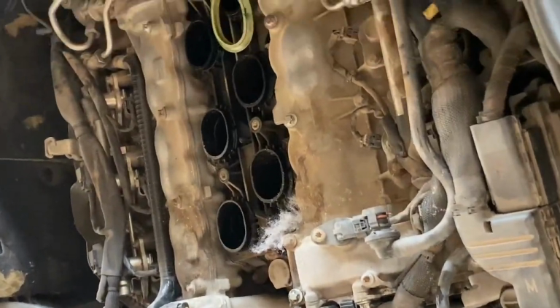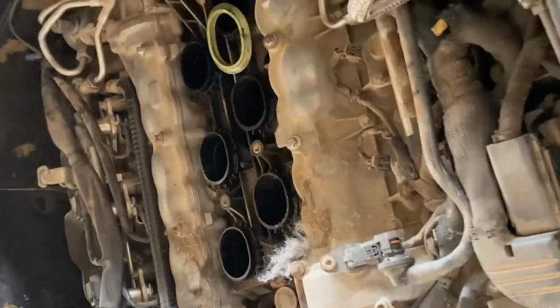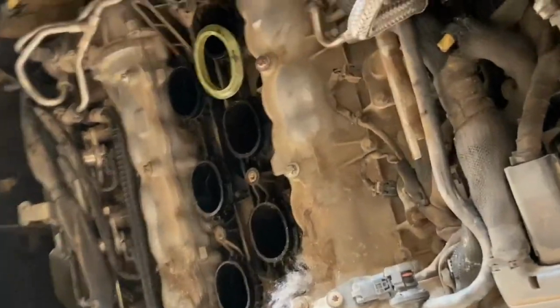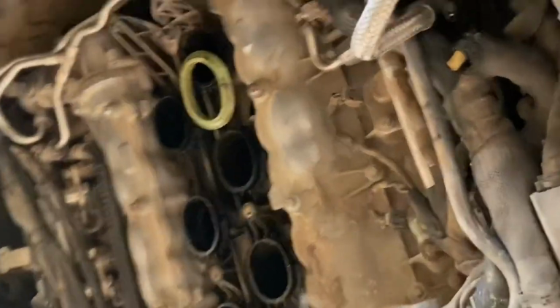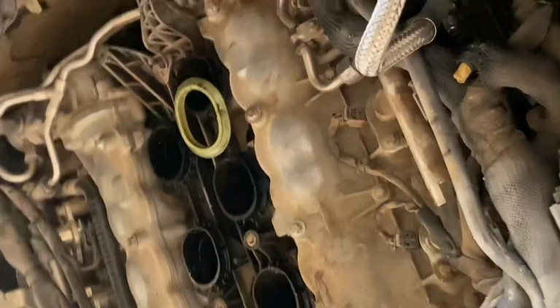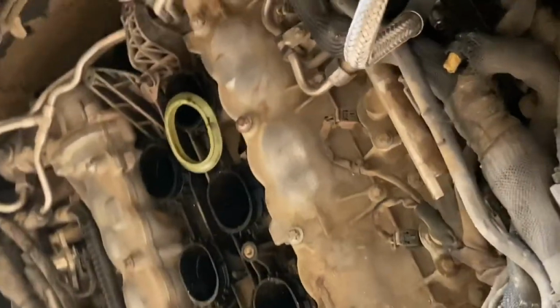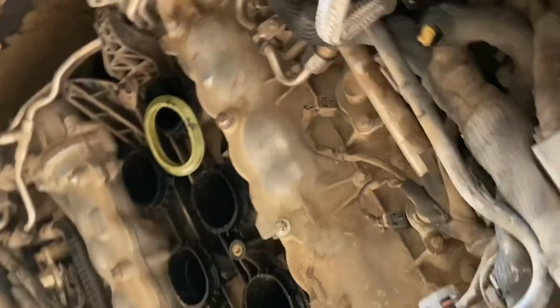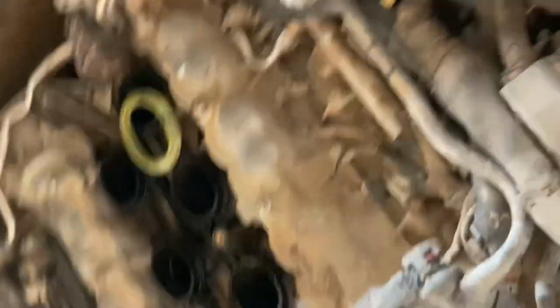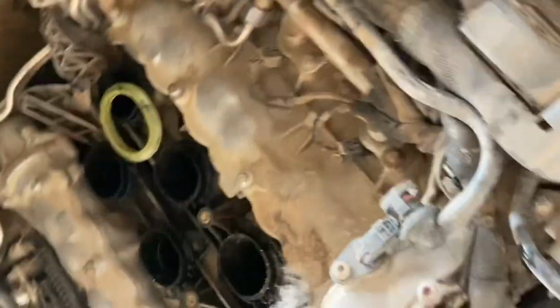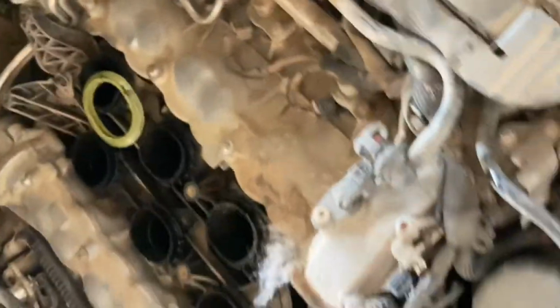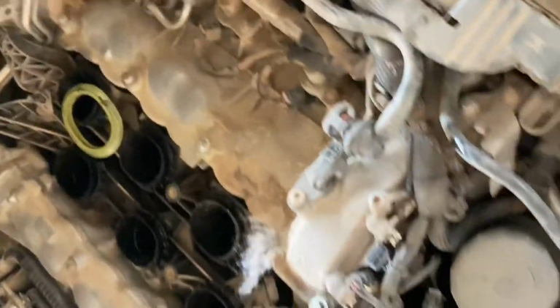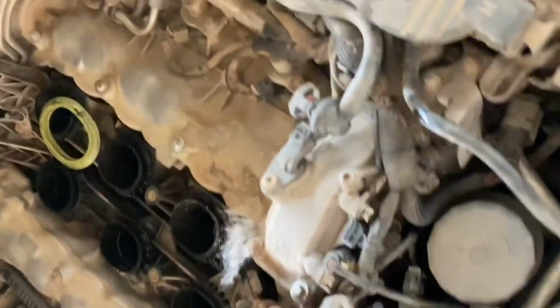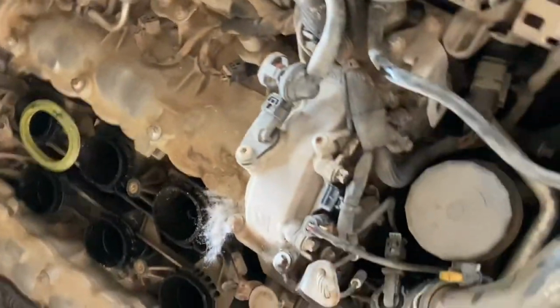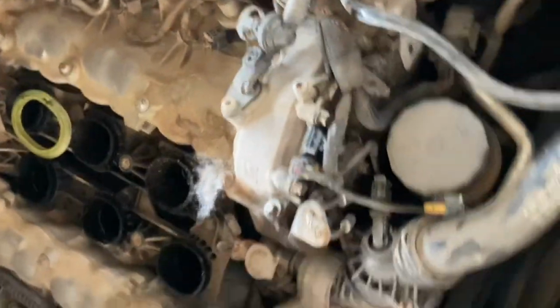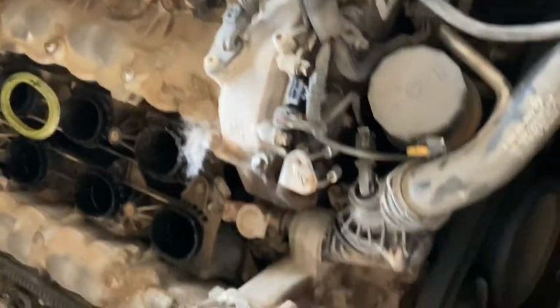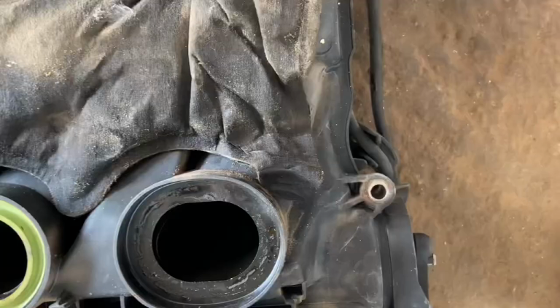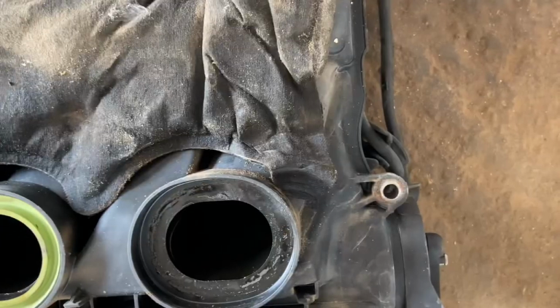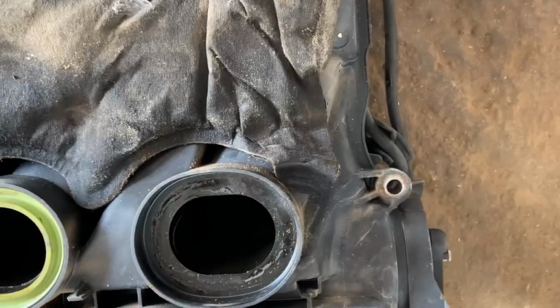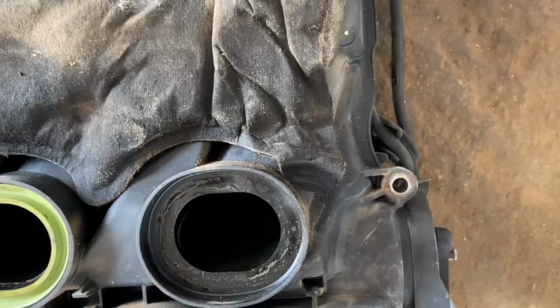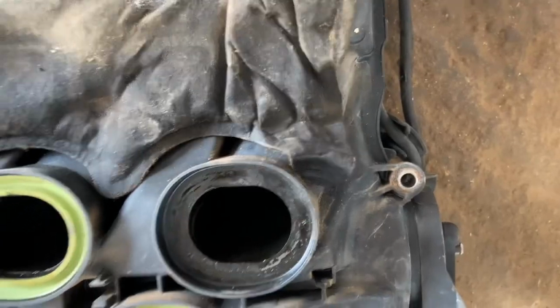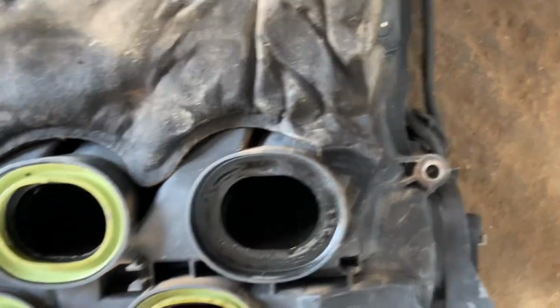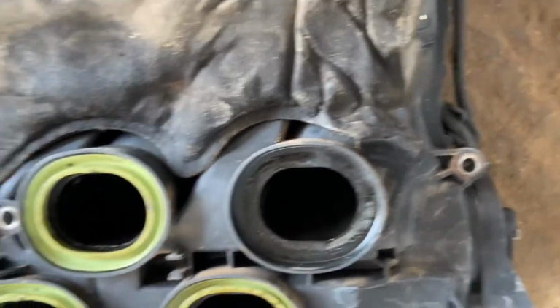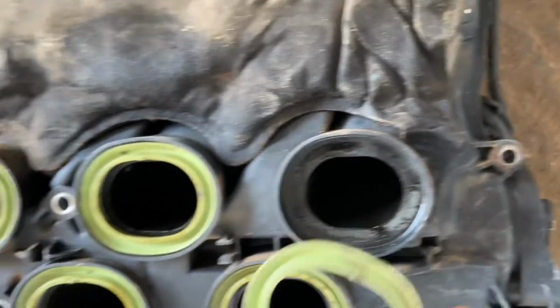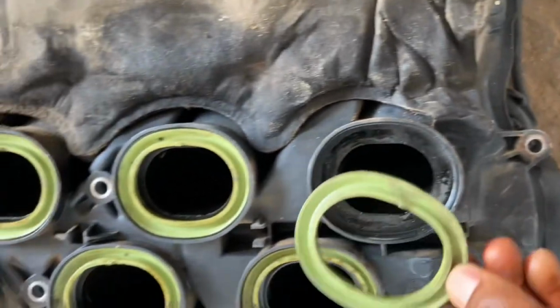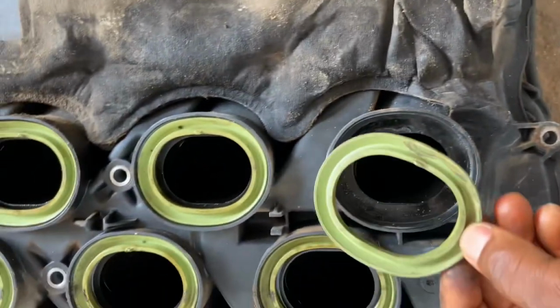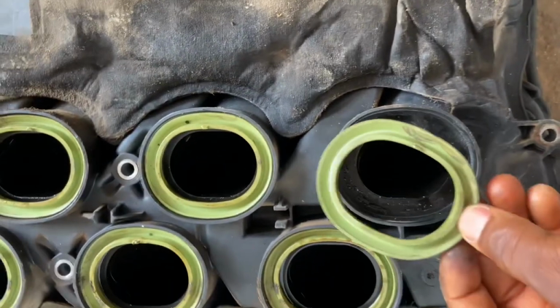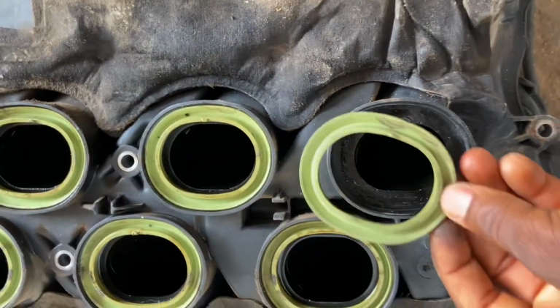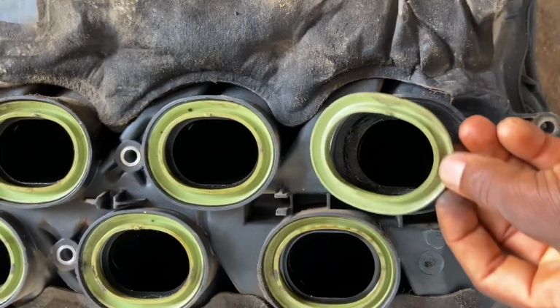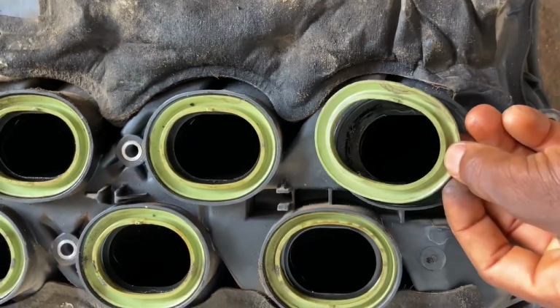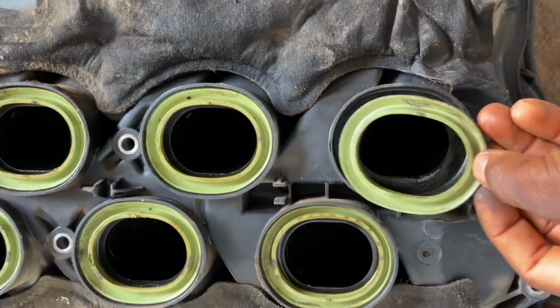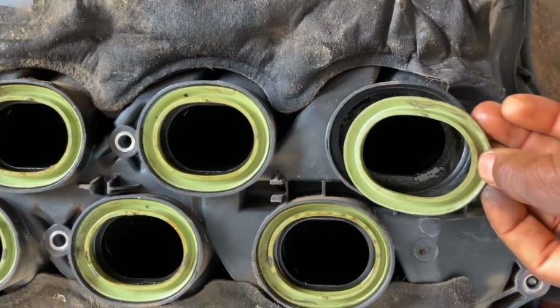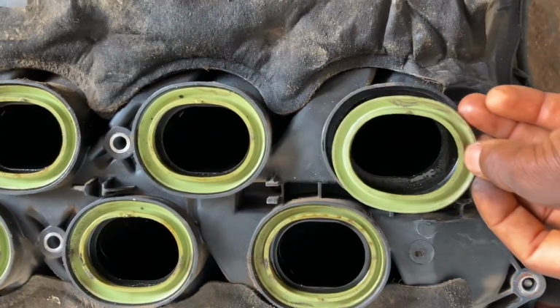Pull your gaskets off. Some of them will stick to the manifold and some will stay on — and that's it, it's removed.